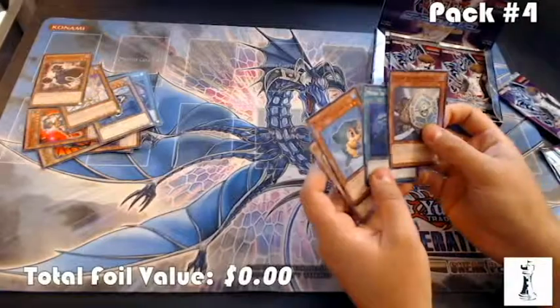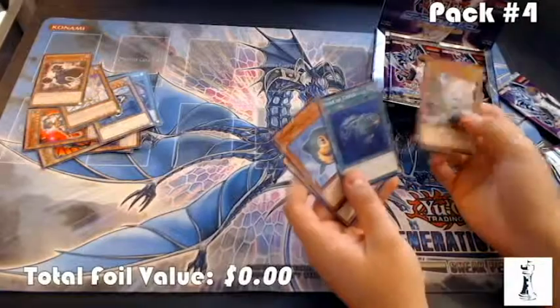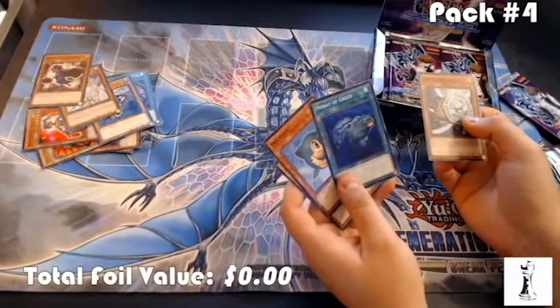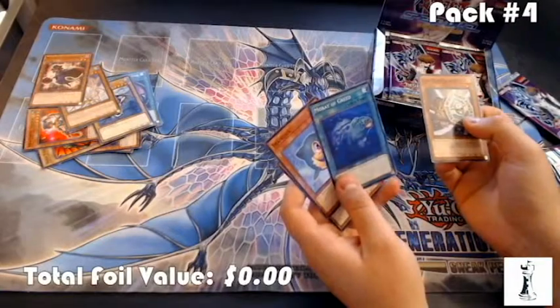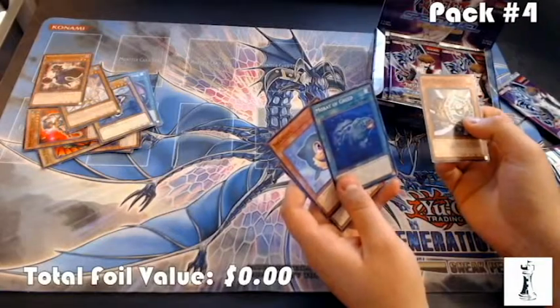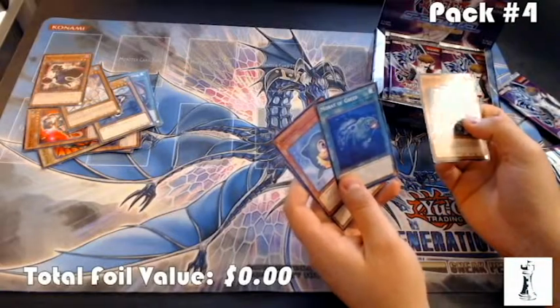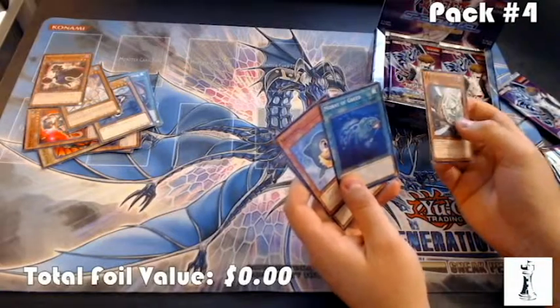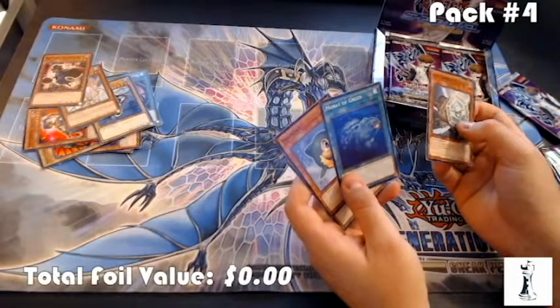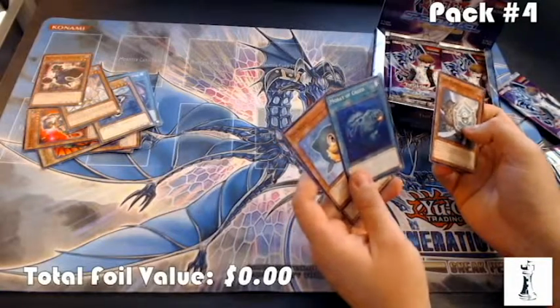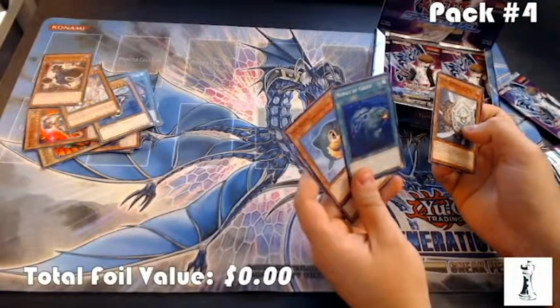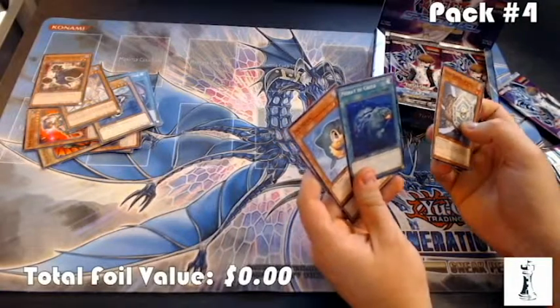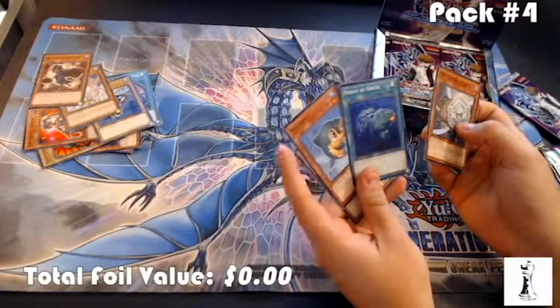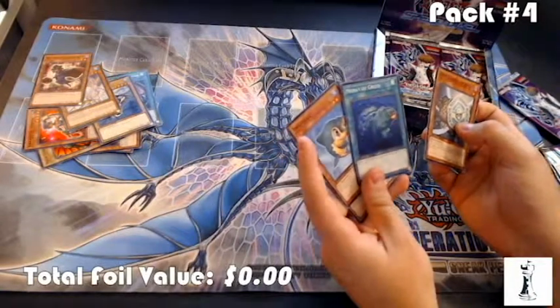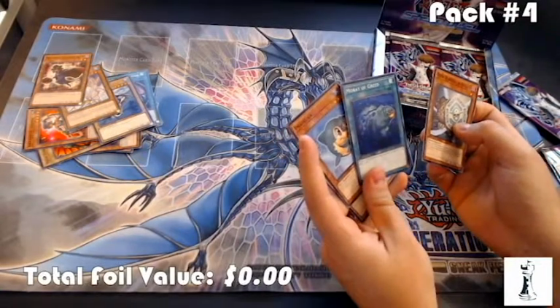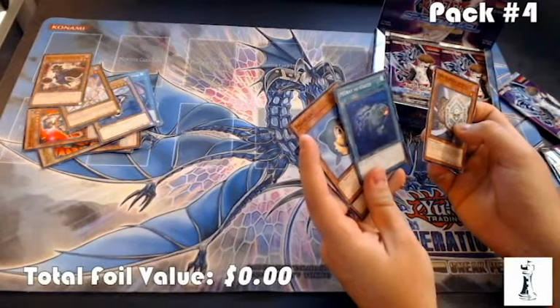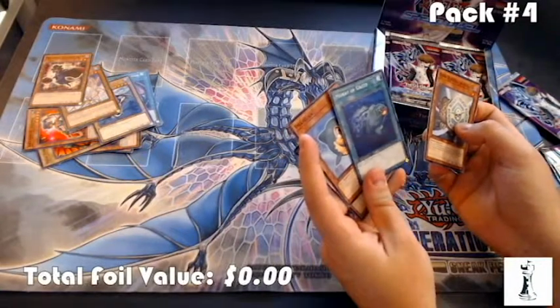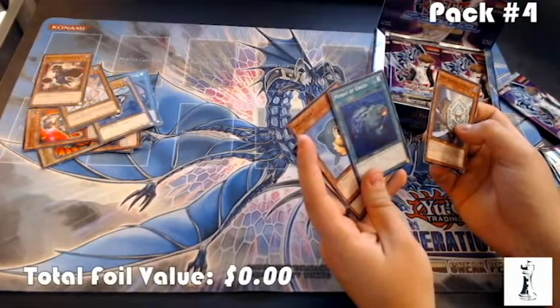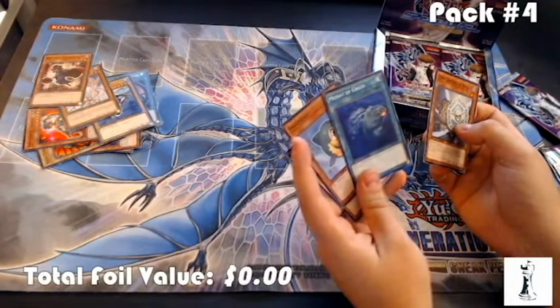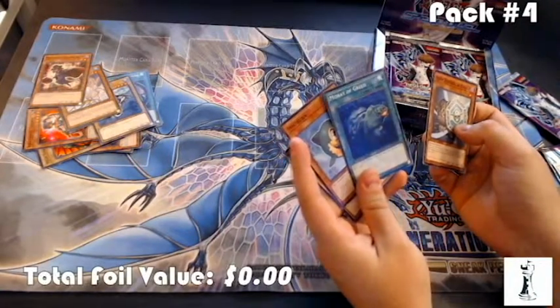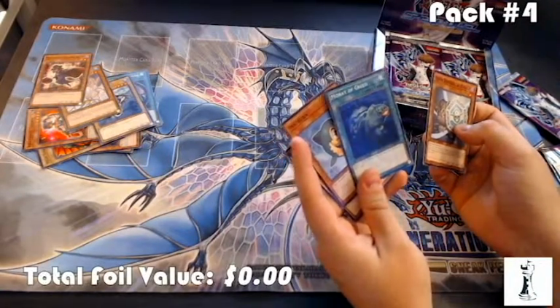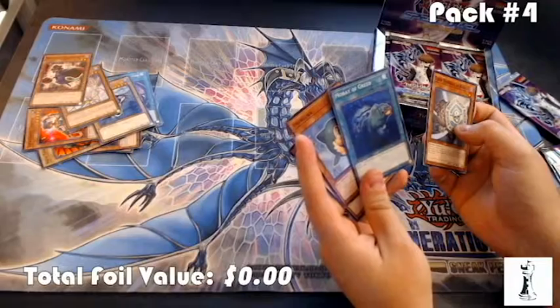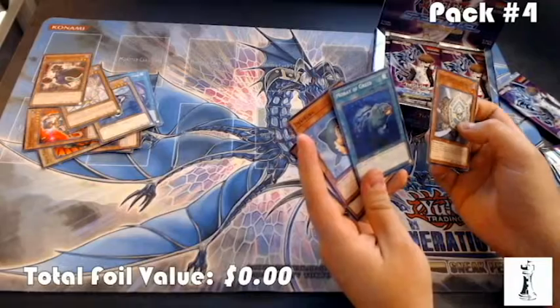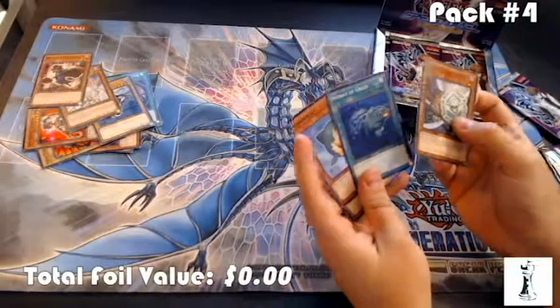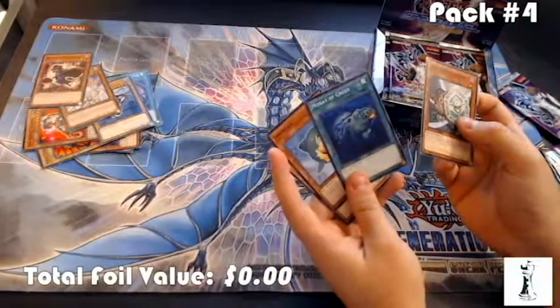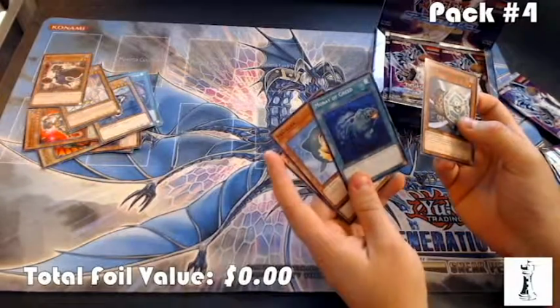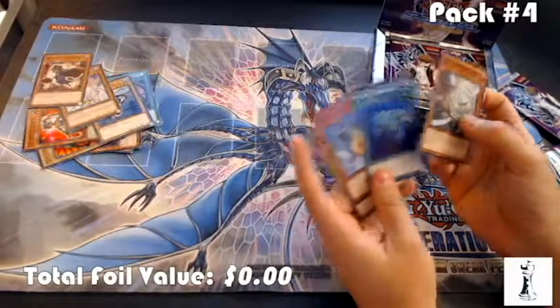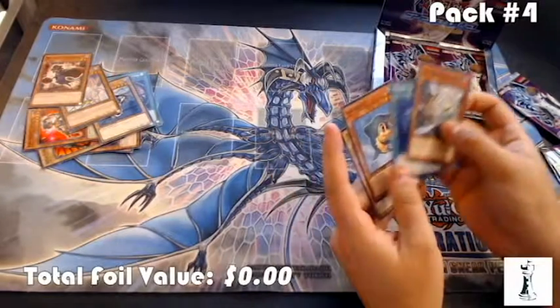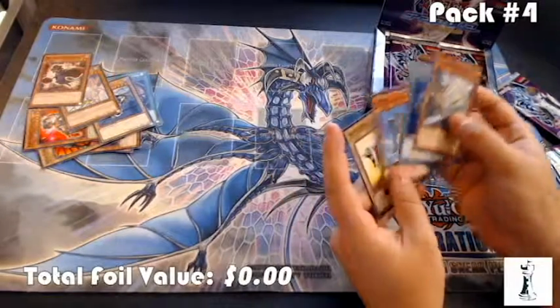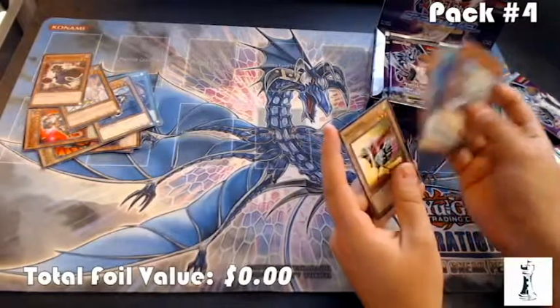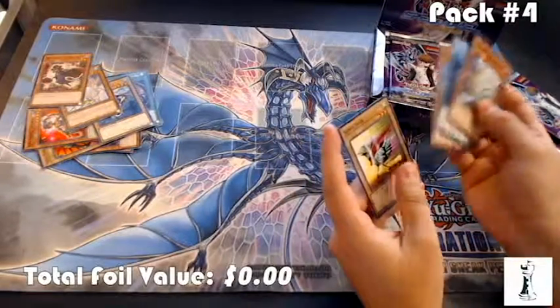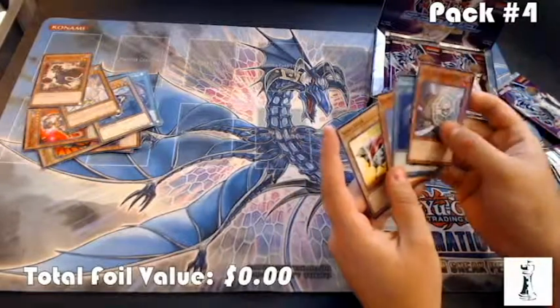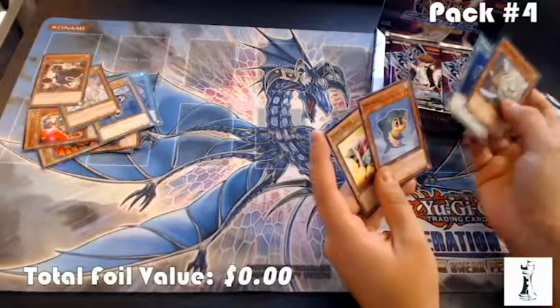Array of Greed — I also hear that's short printed, so that's good. Shuffle two water monsters from your hand into your deck, then draw three cards.